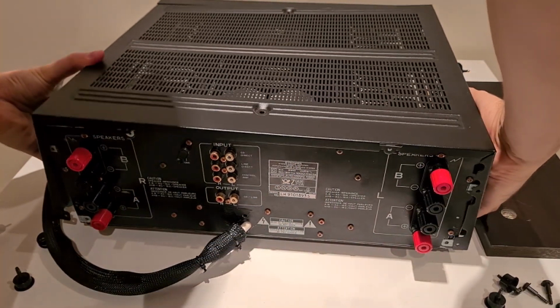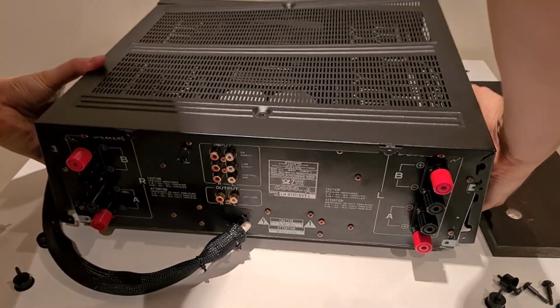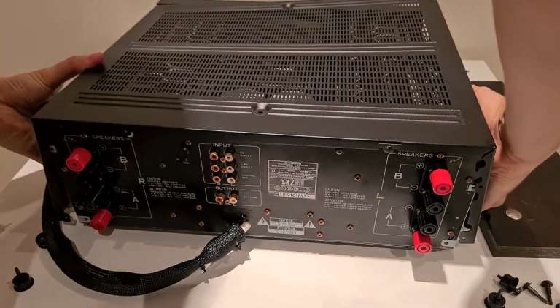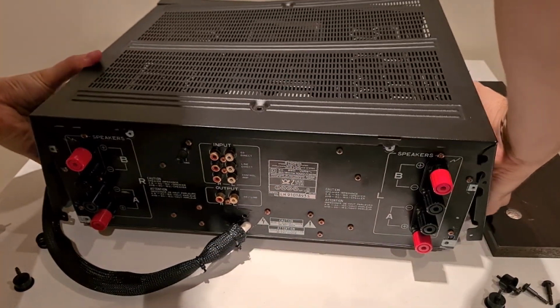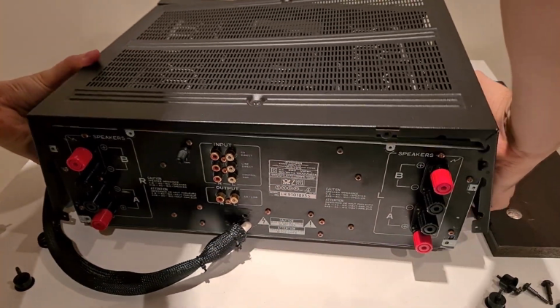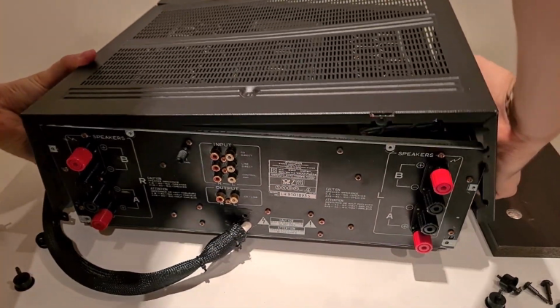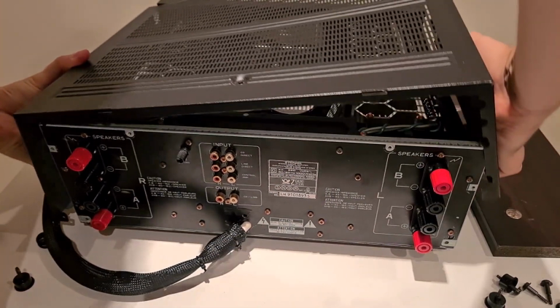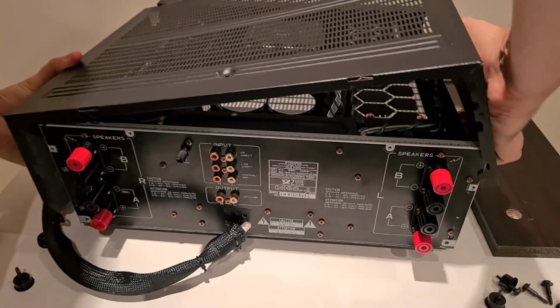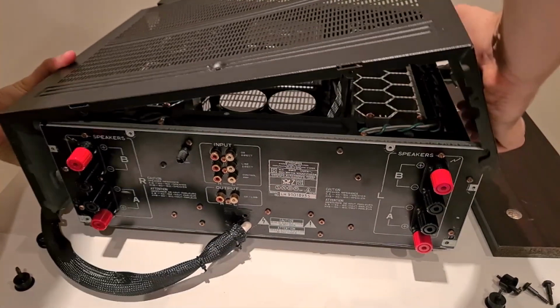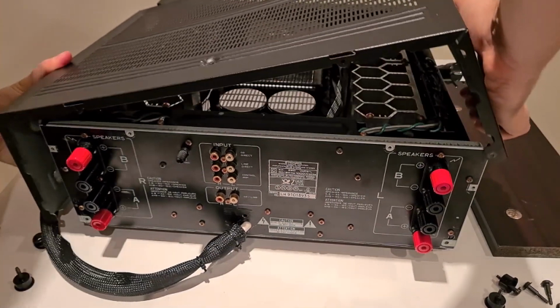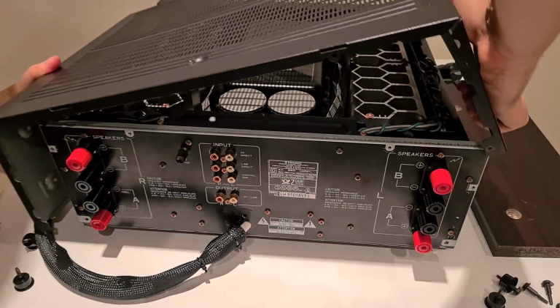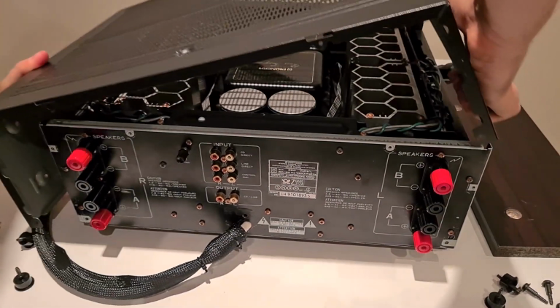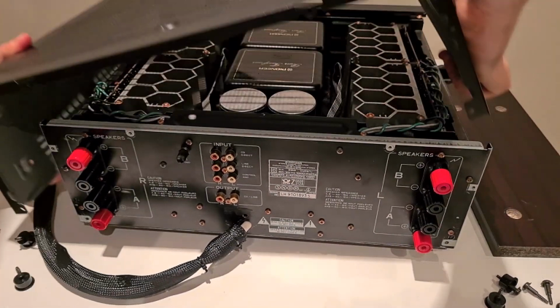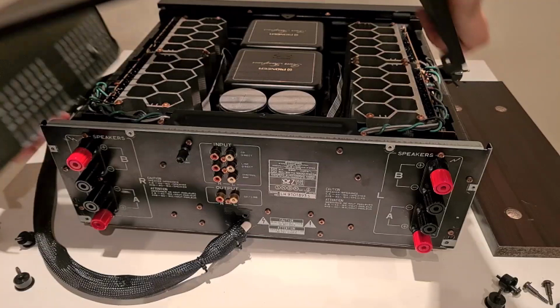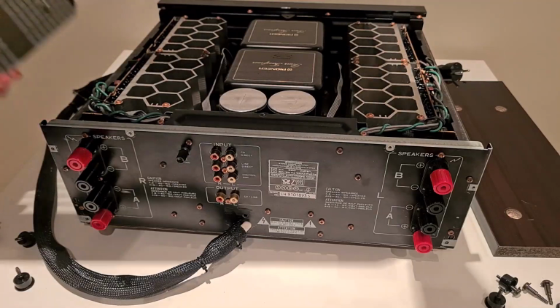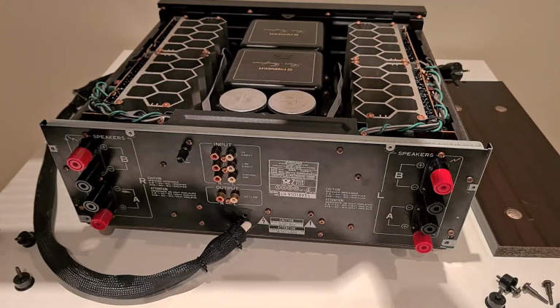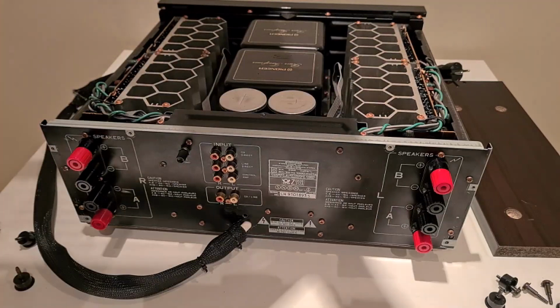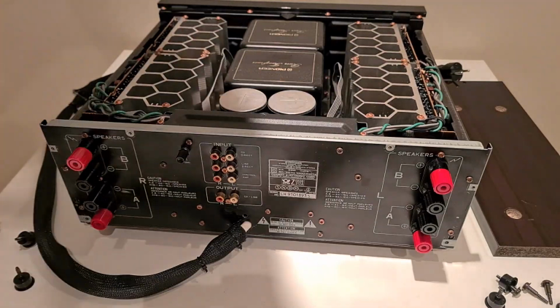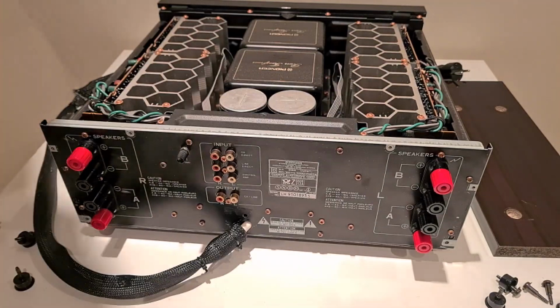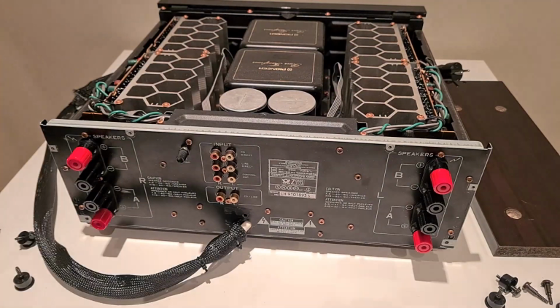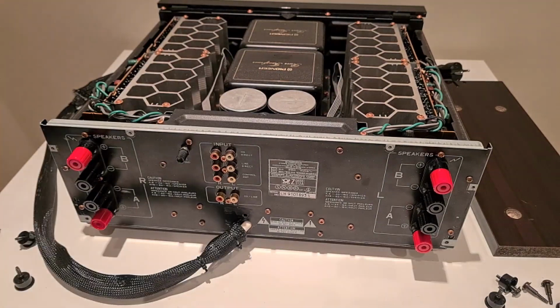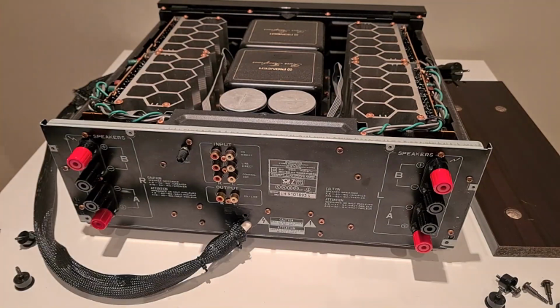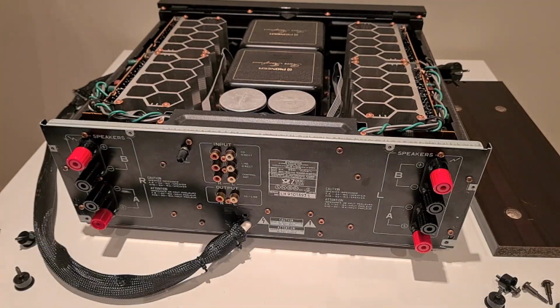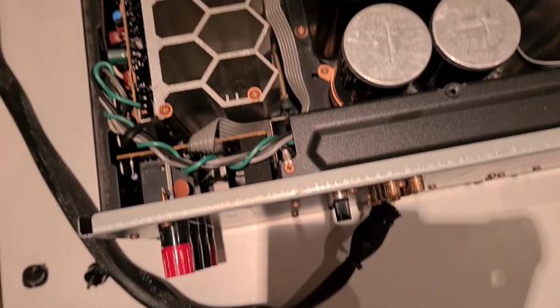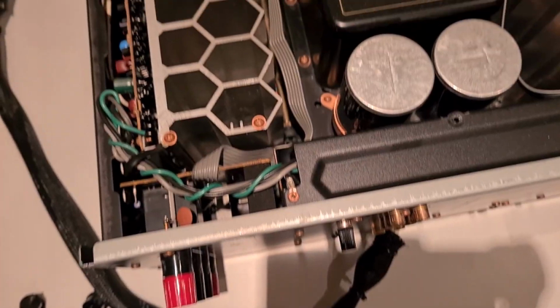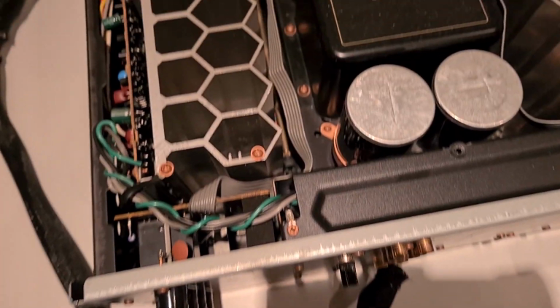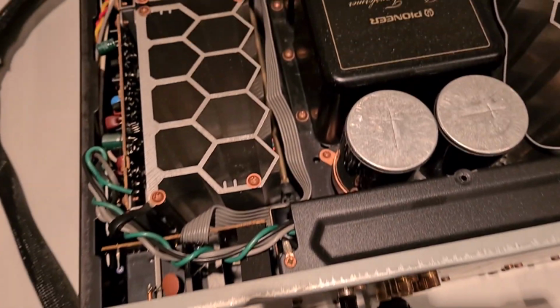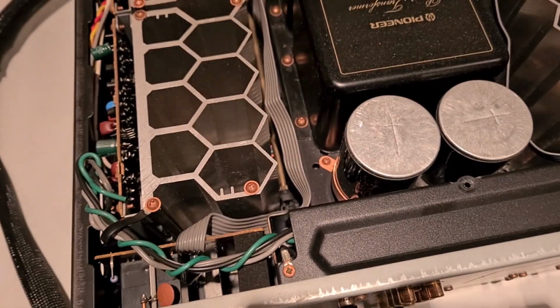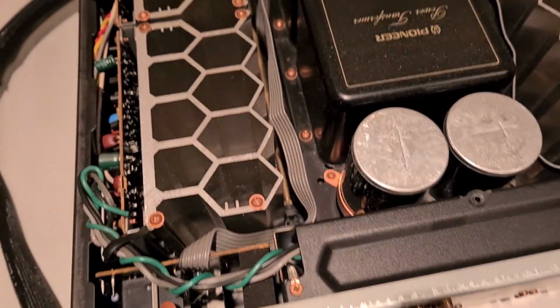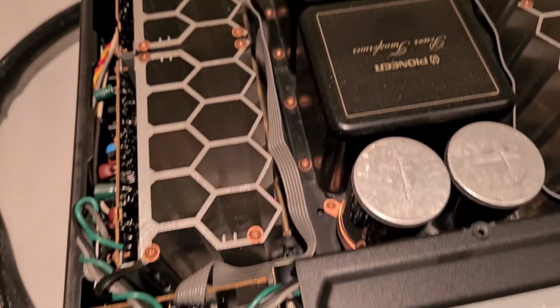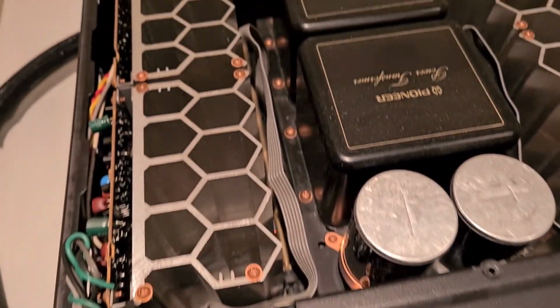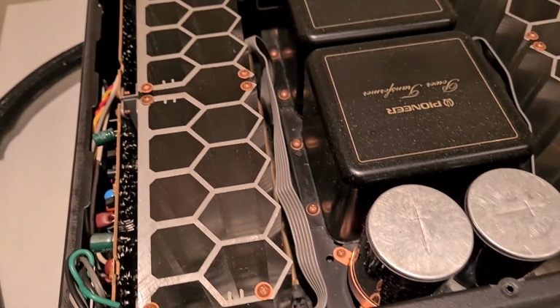A lot of screws just to take the lid off. Let's see what's inside.